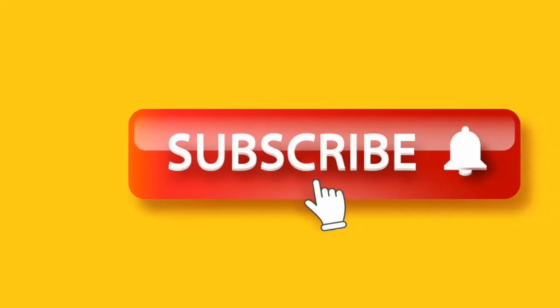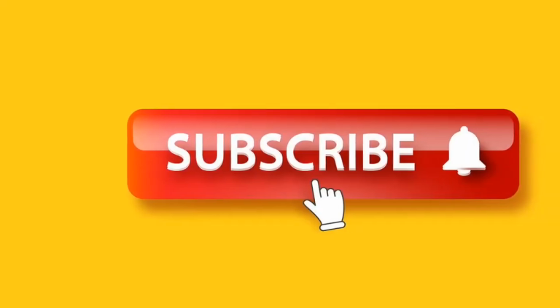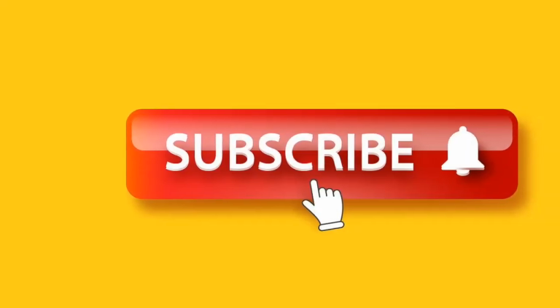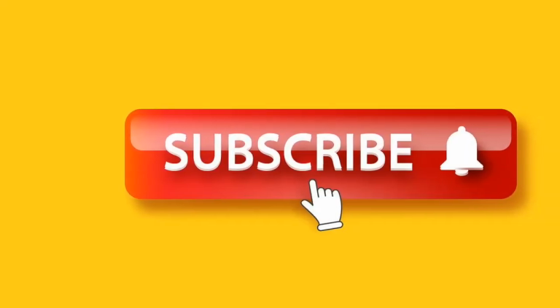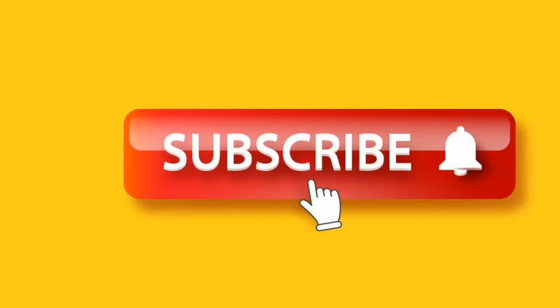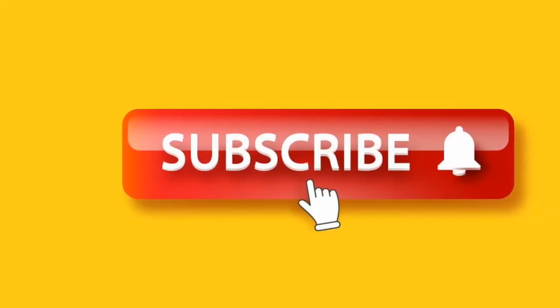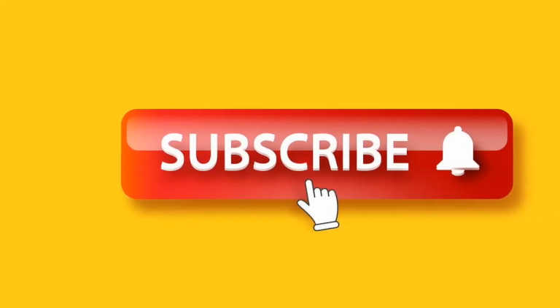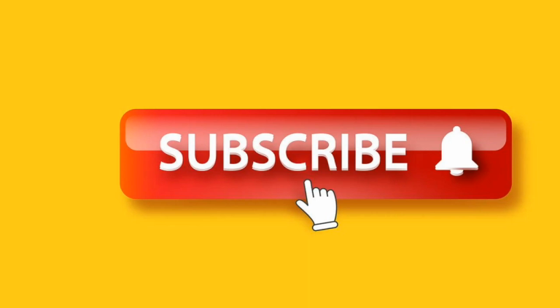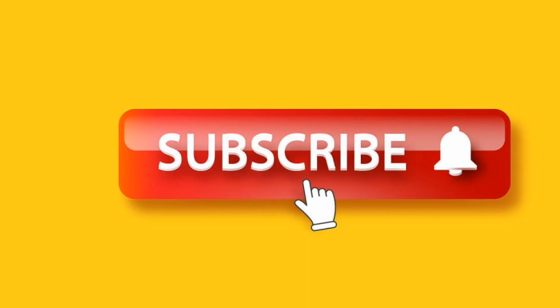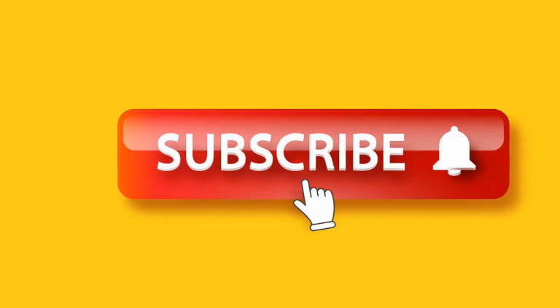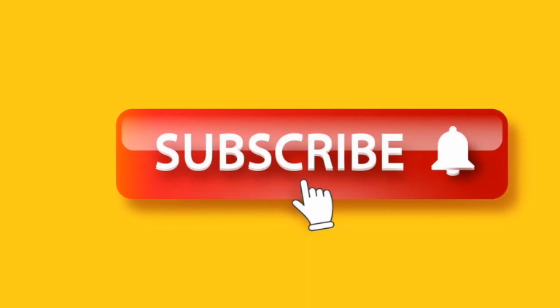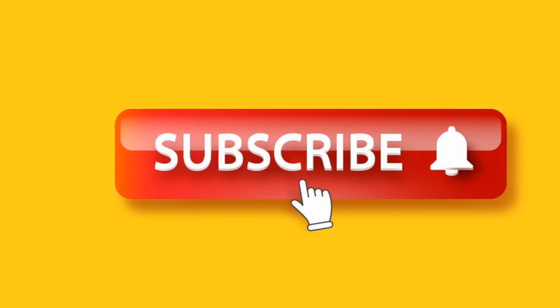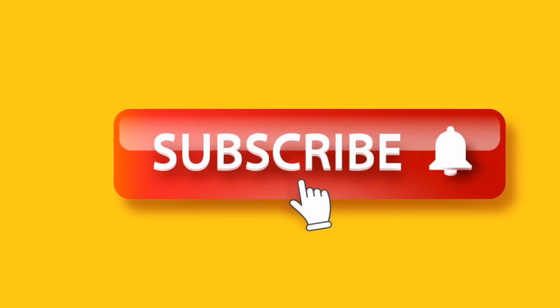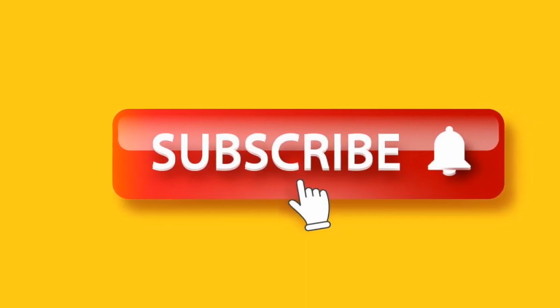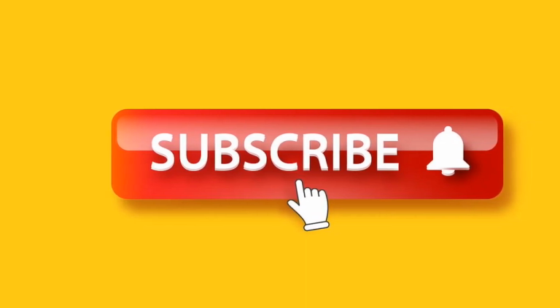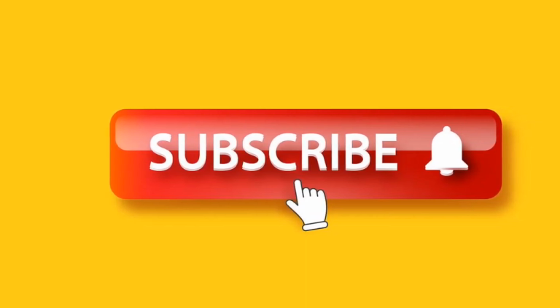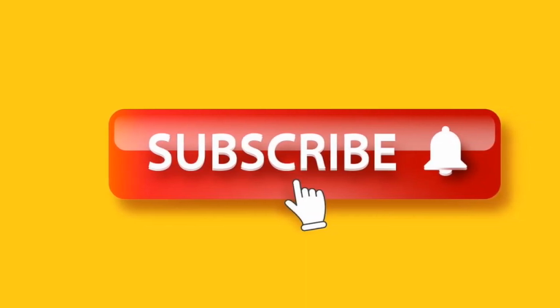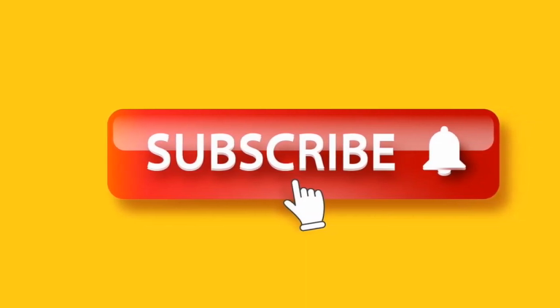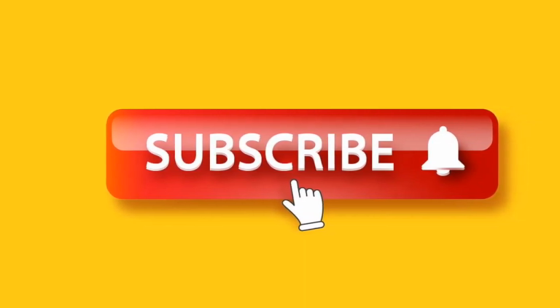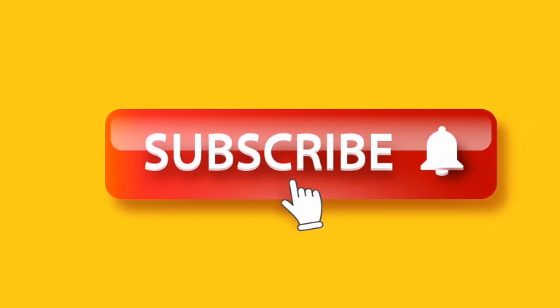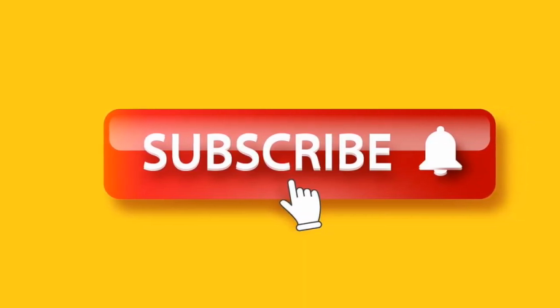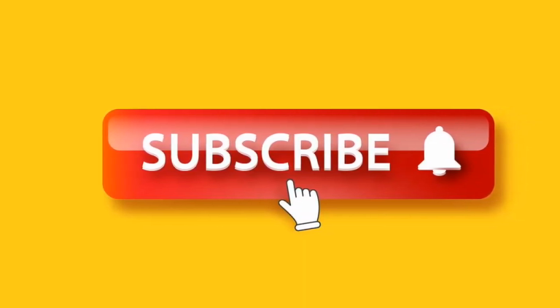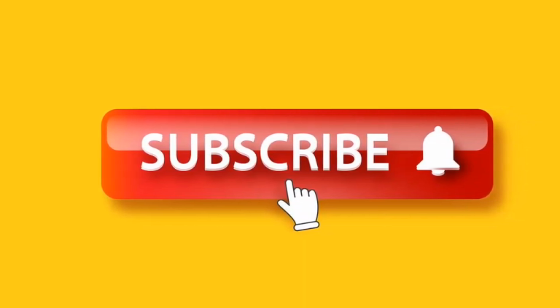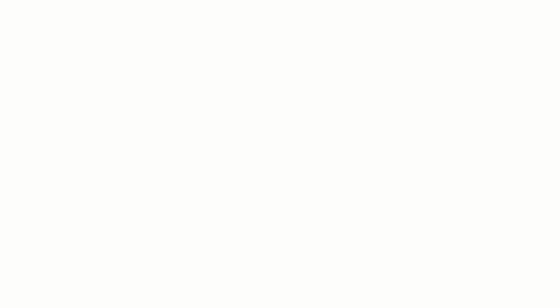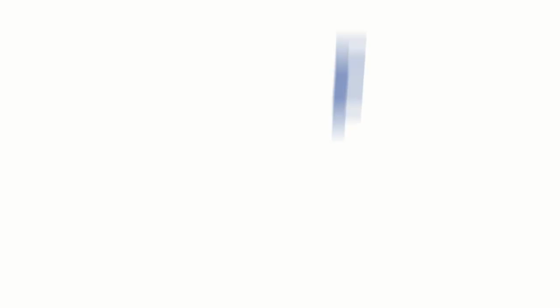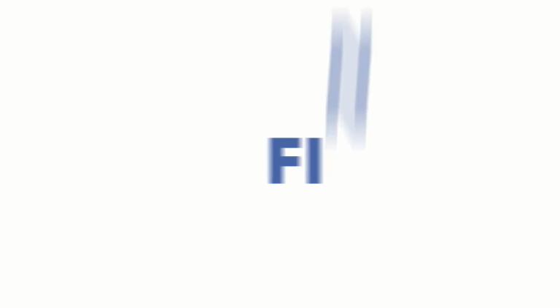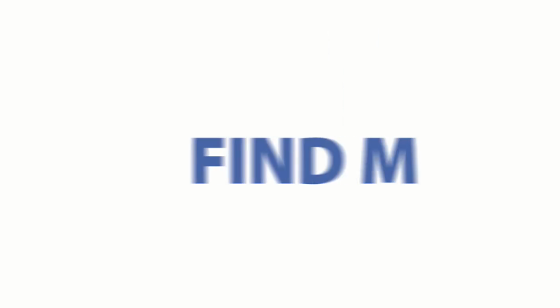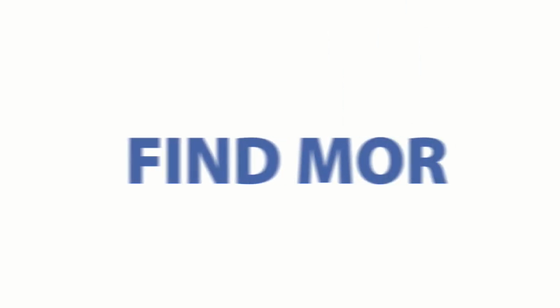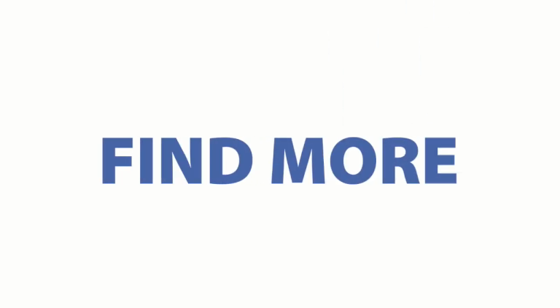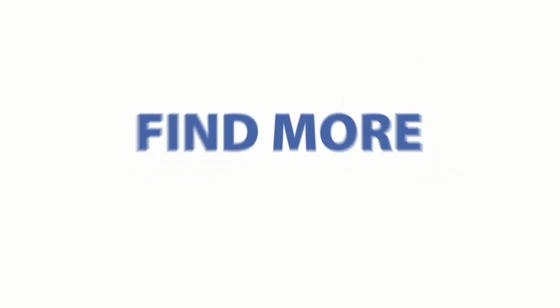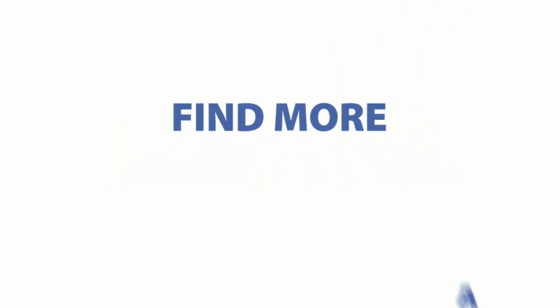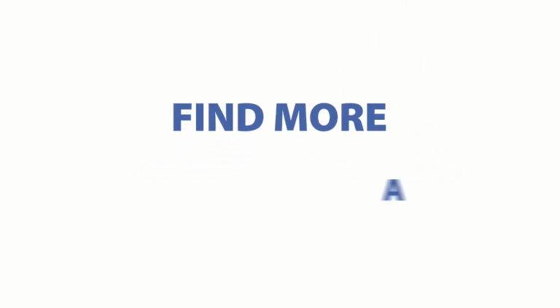We hope you've liked this video. Please hit the like and subscribe buttons to help others find our content.